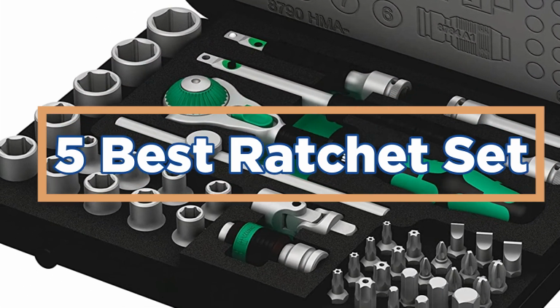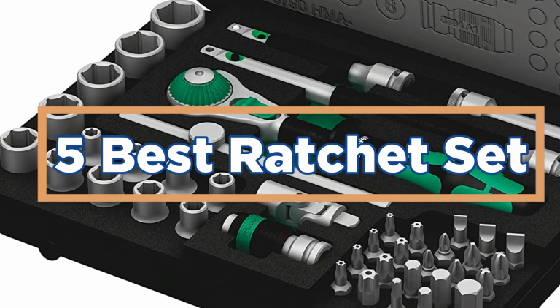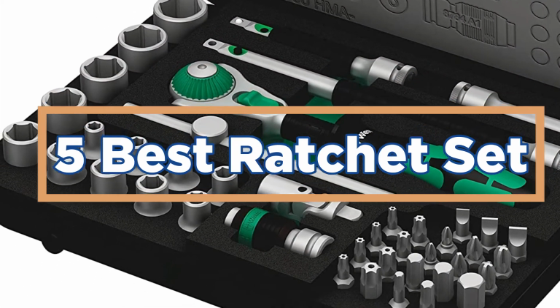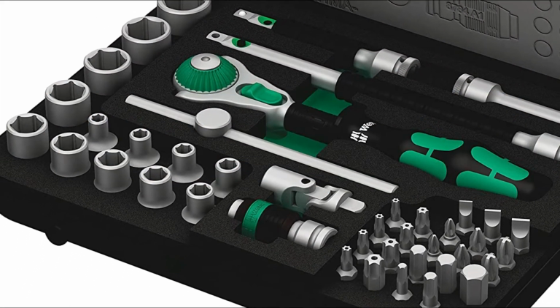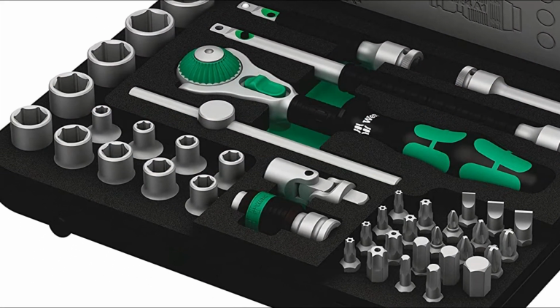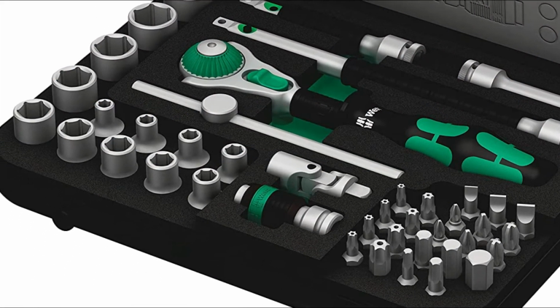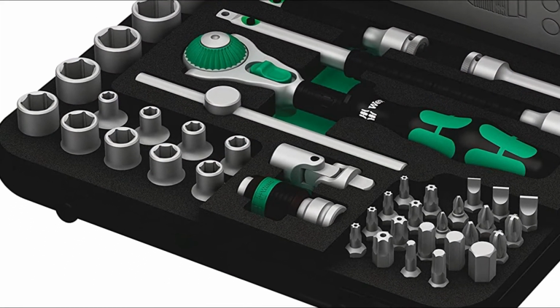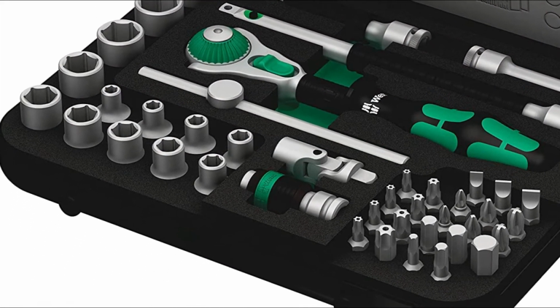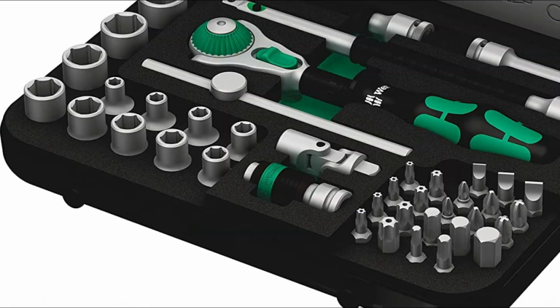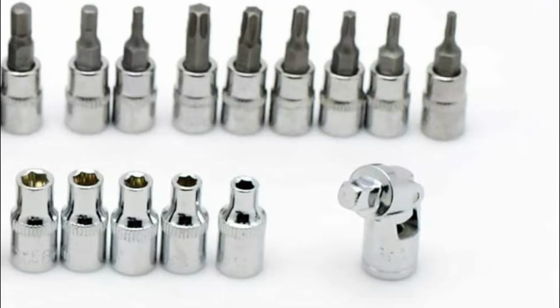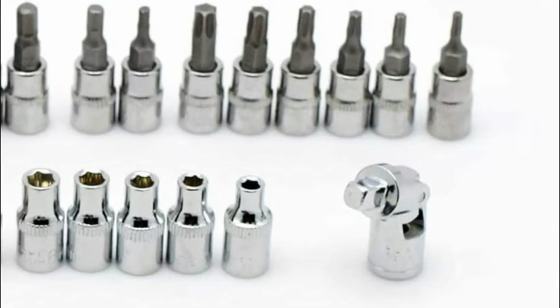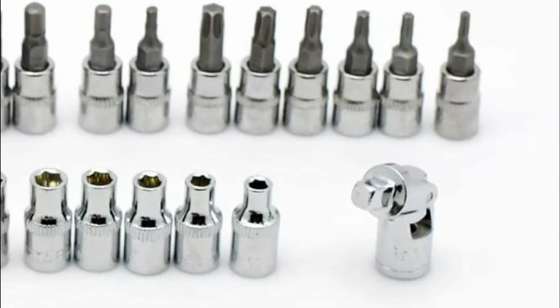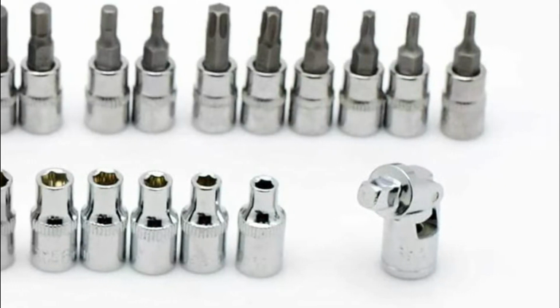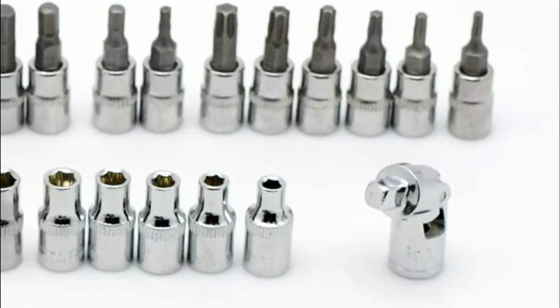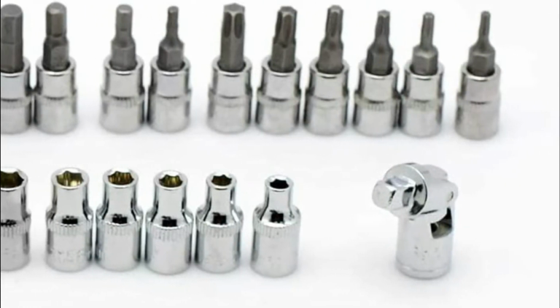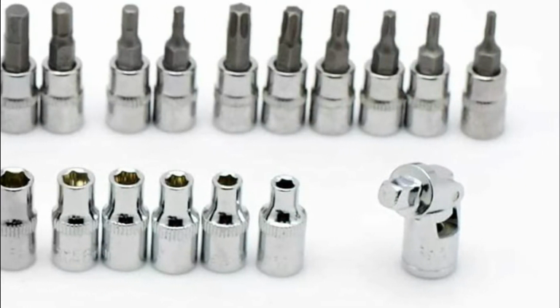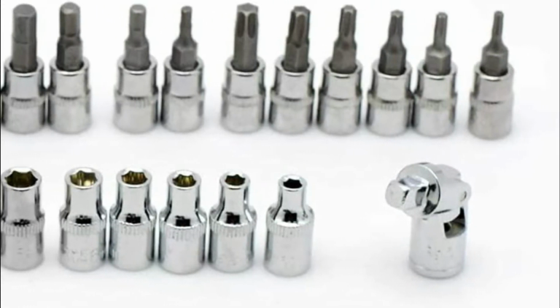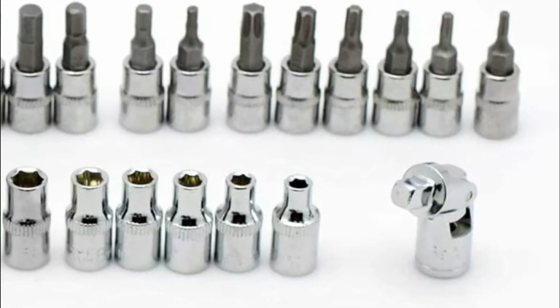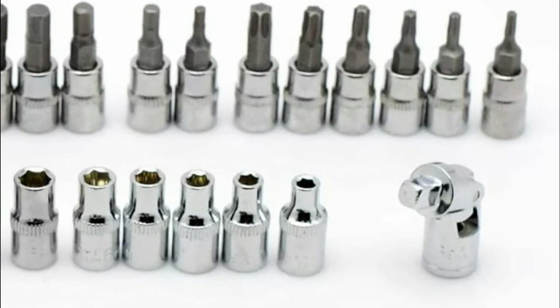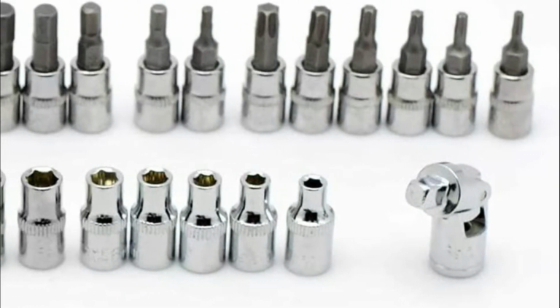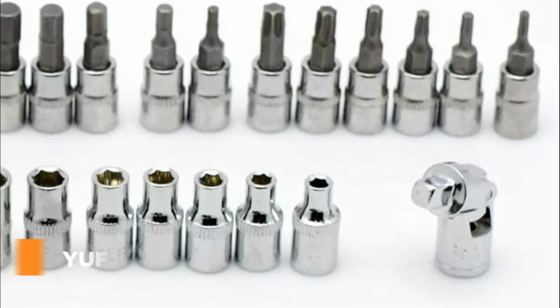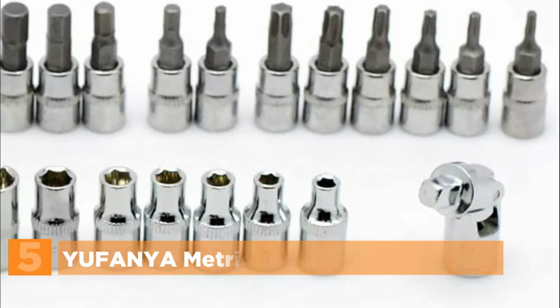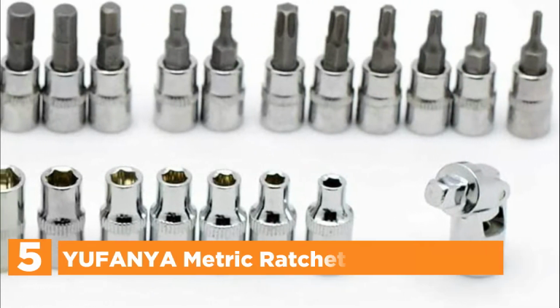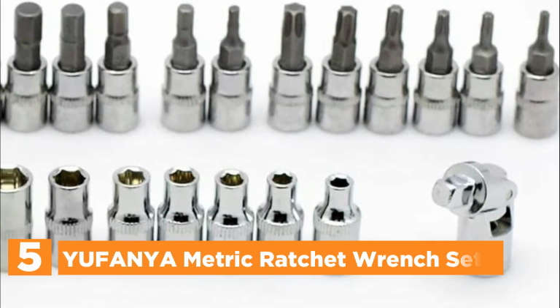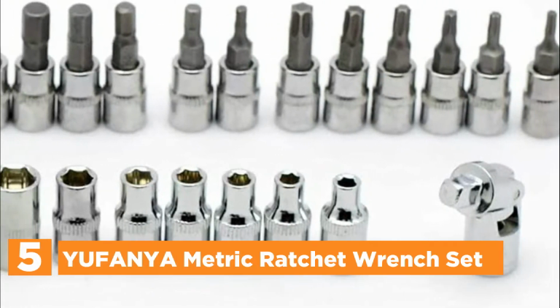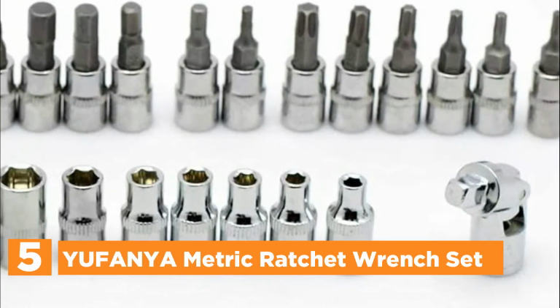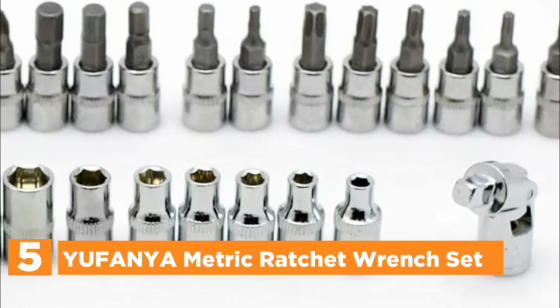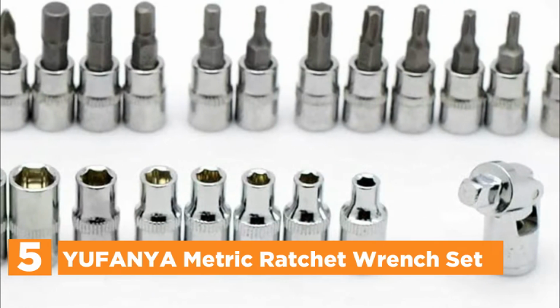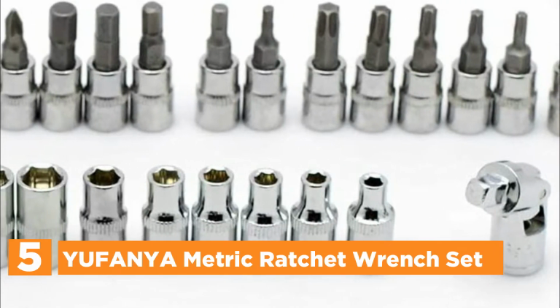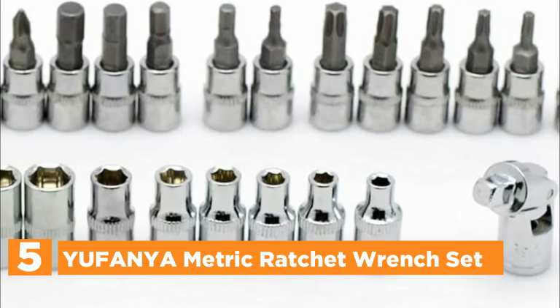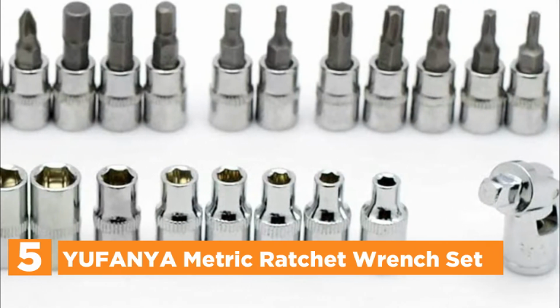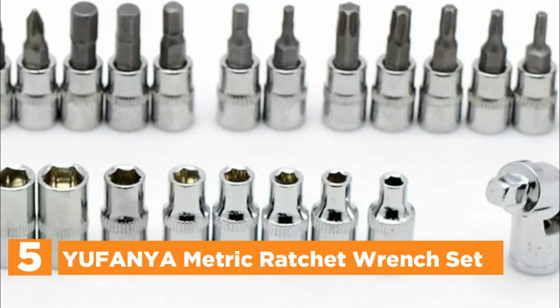Let's get started. Starting off our list at number 5: the Euphania Metric Ratchet Wrench Set.